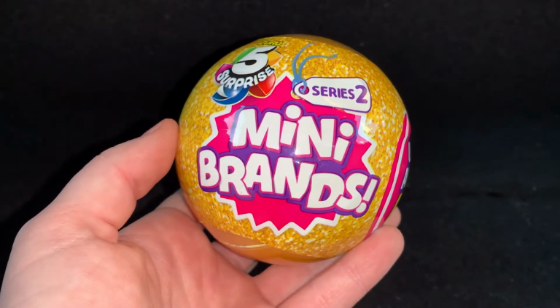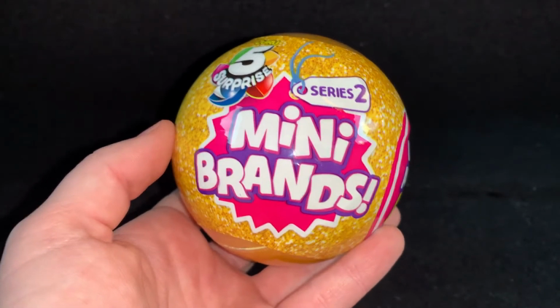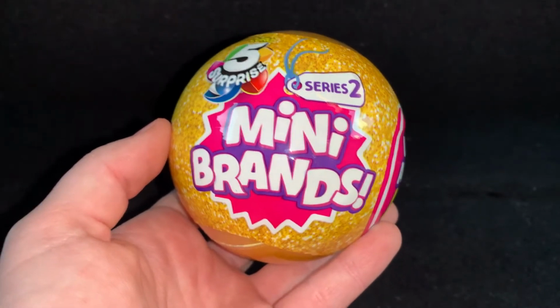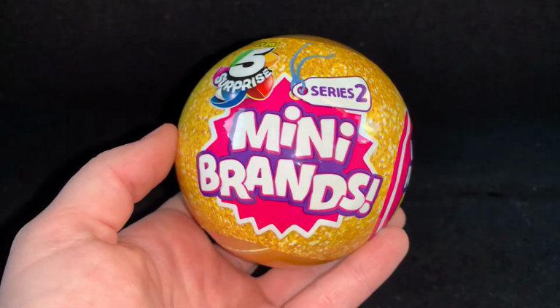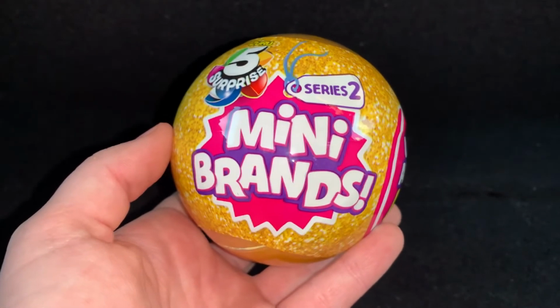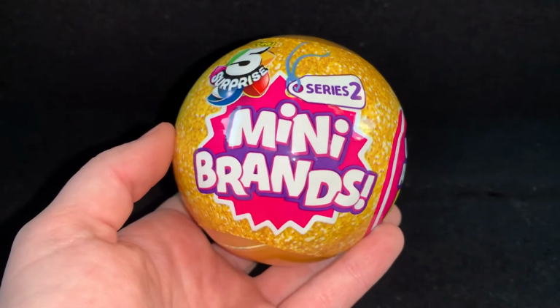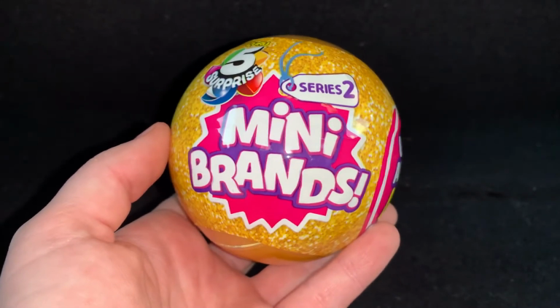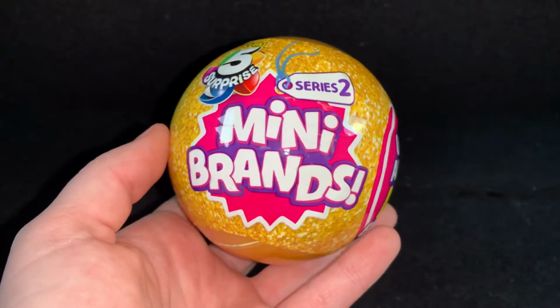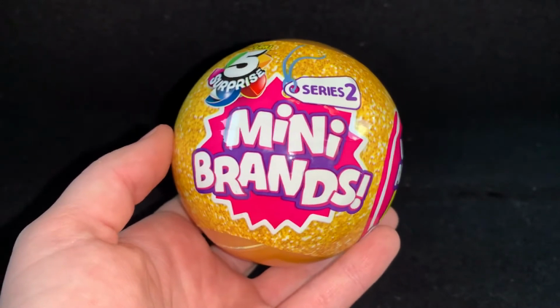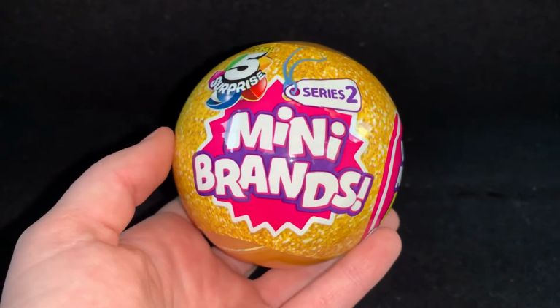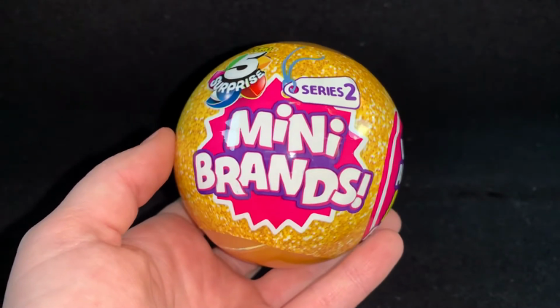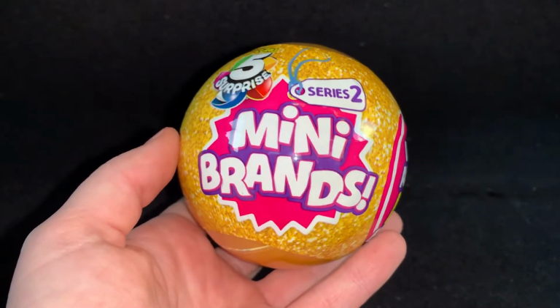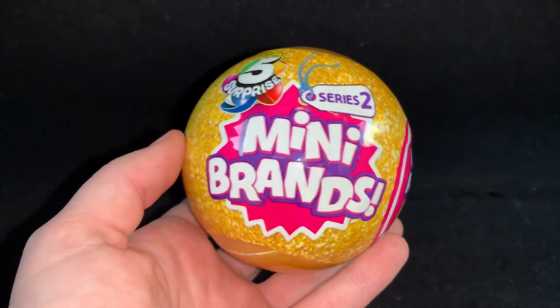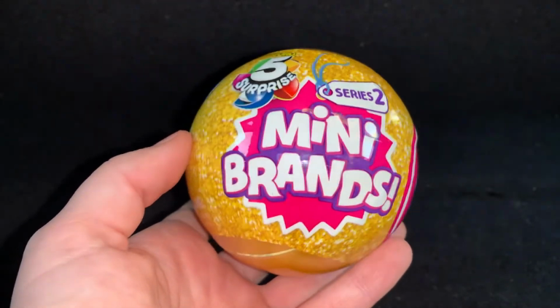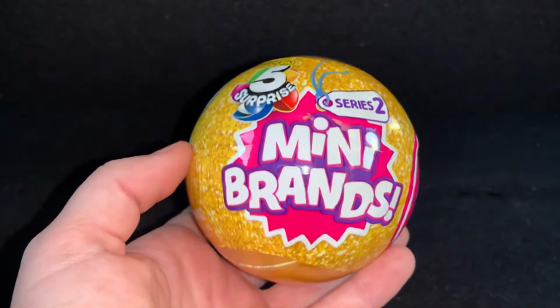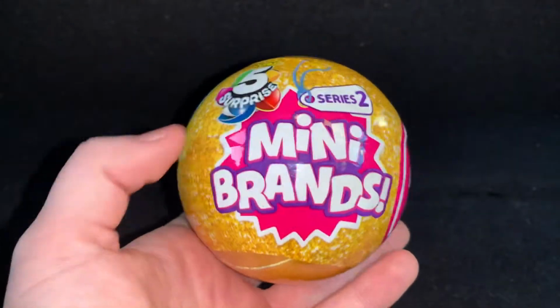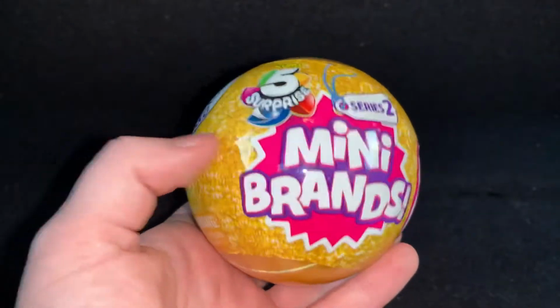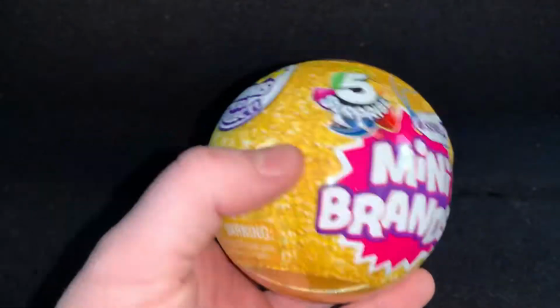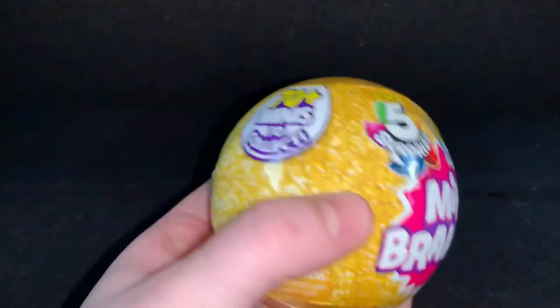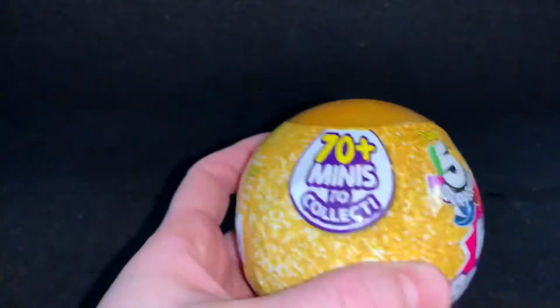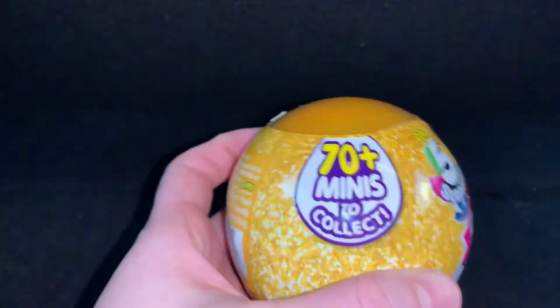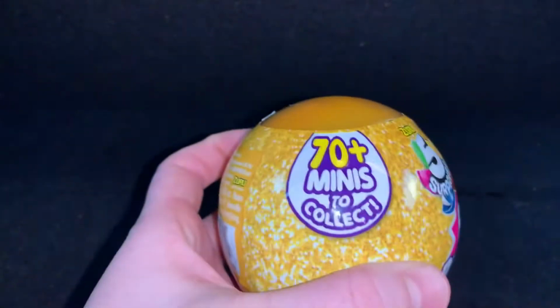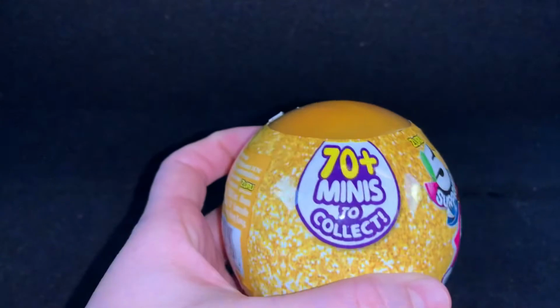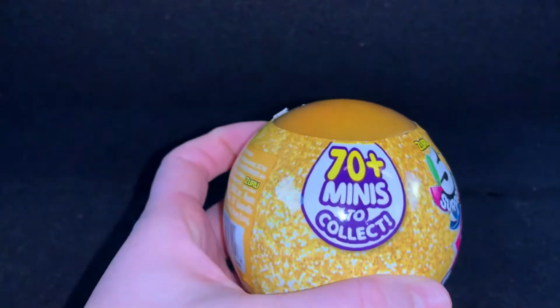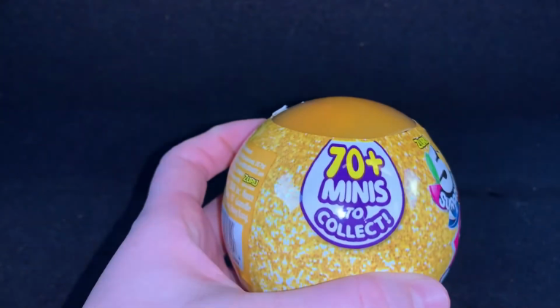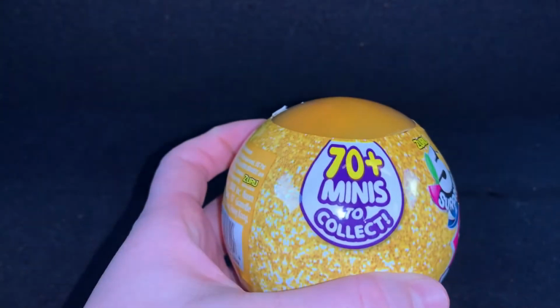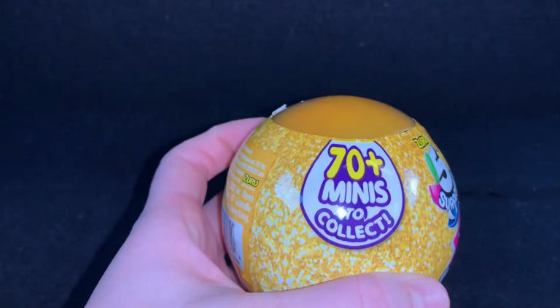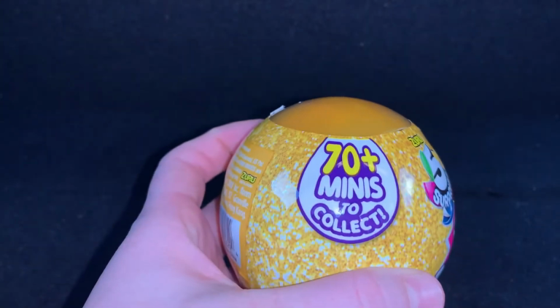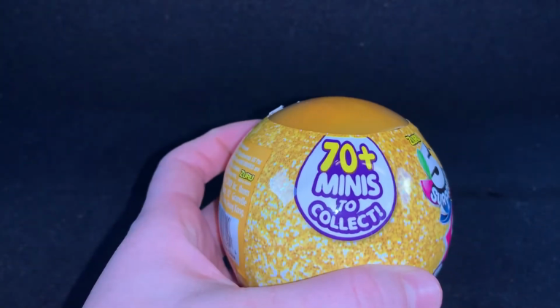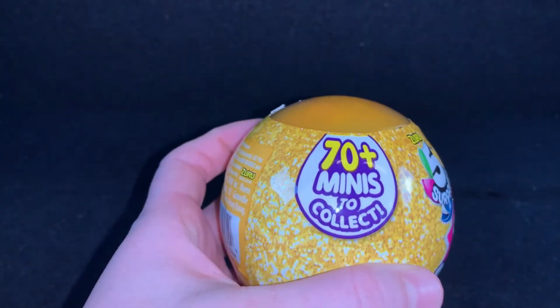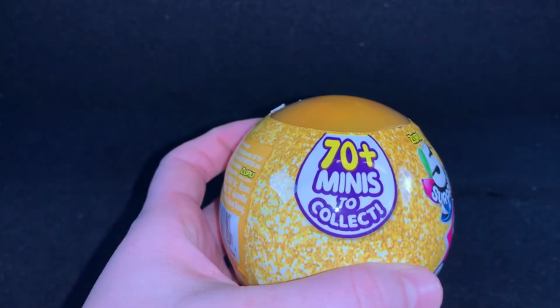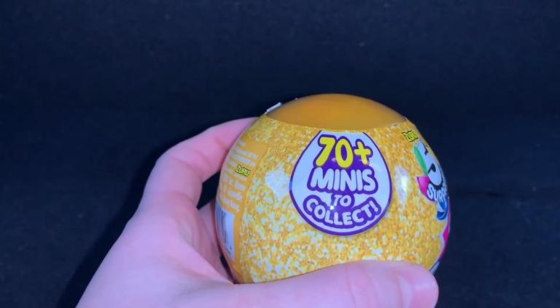I'm going to be opening Mini Brands Series 2. There's 70 plus minis to collect.